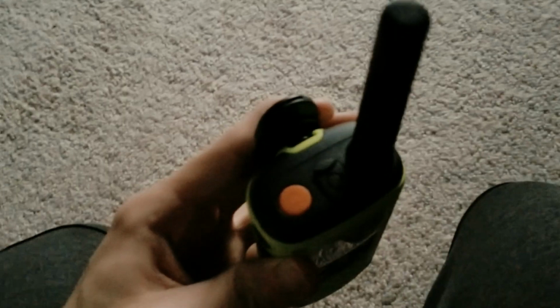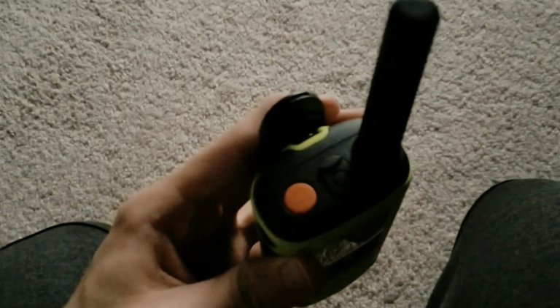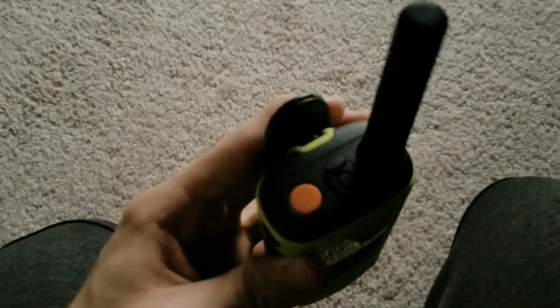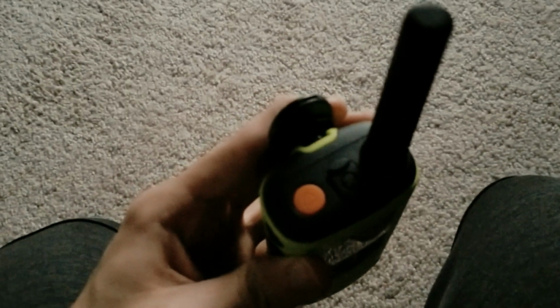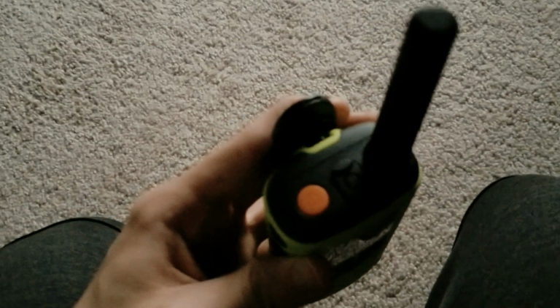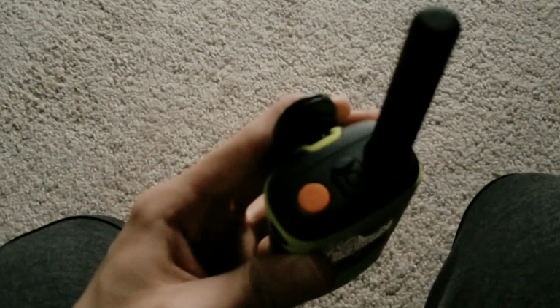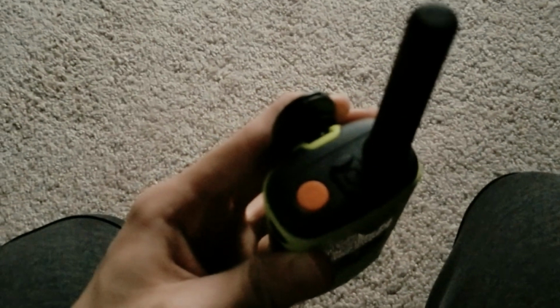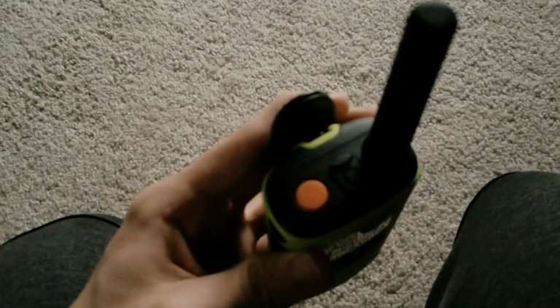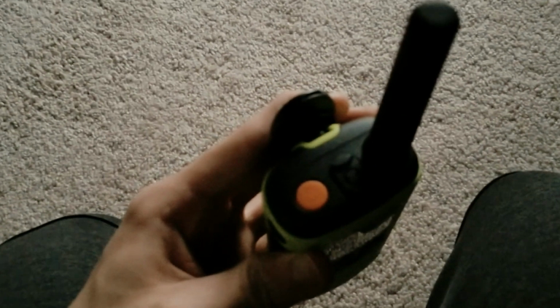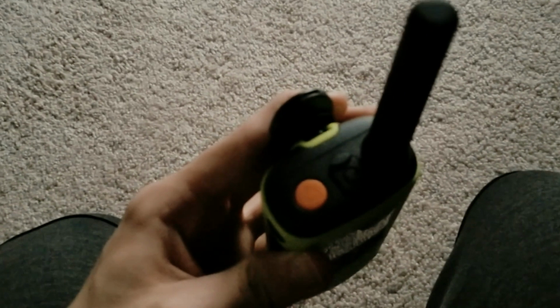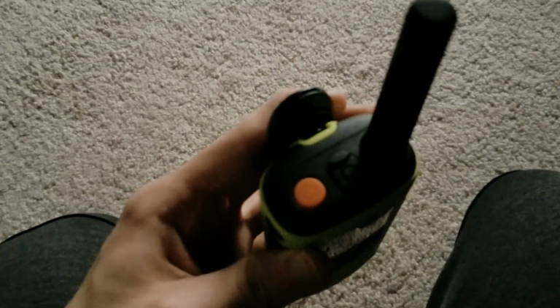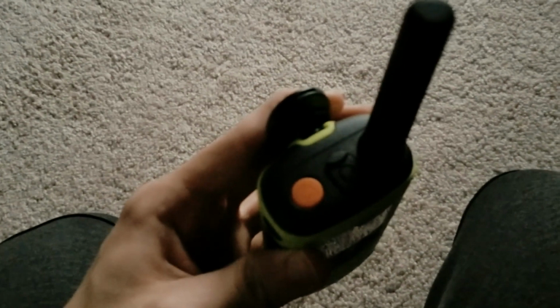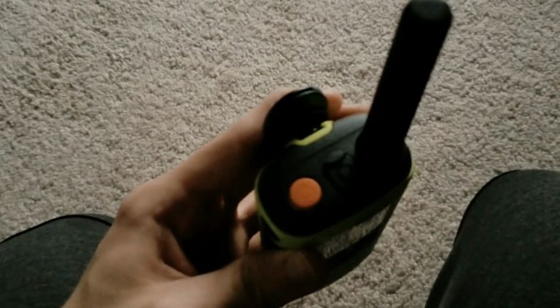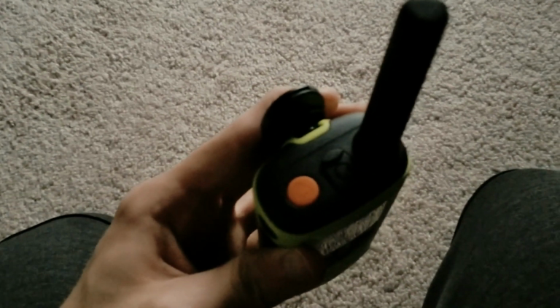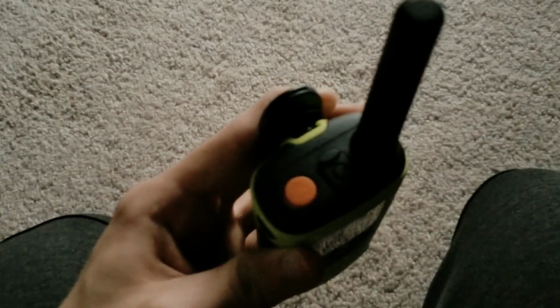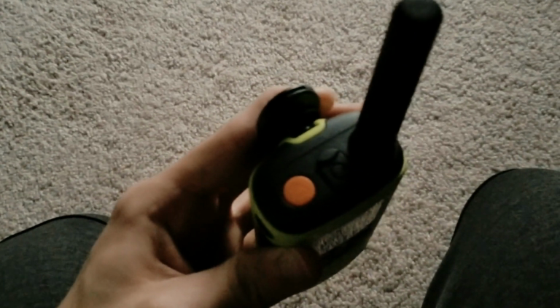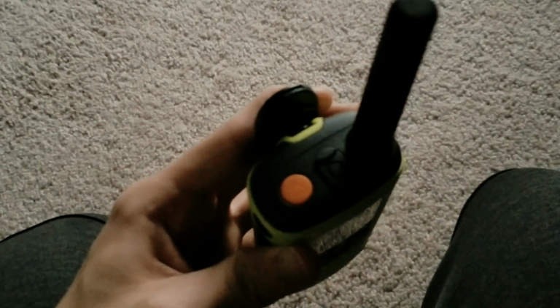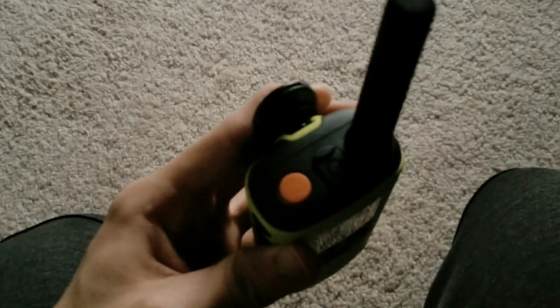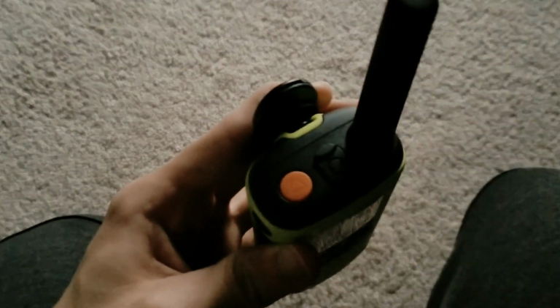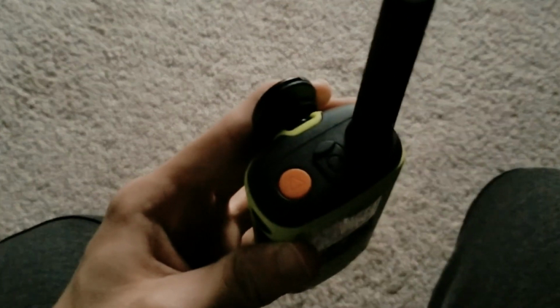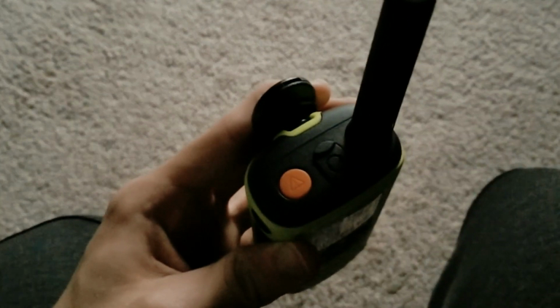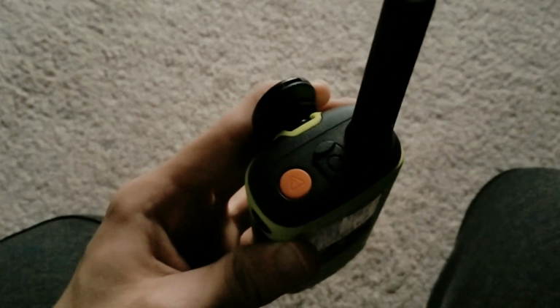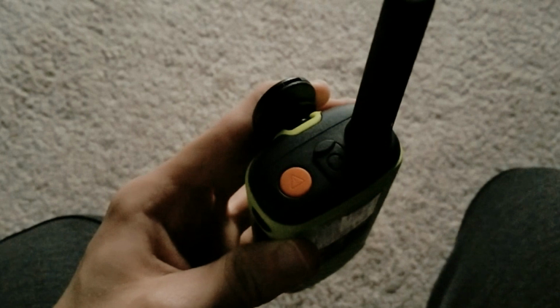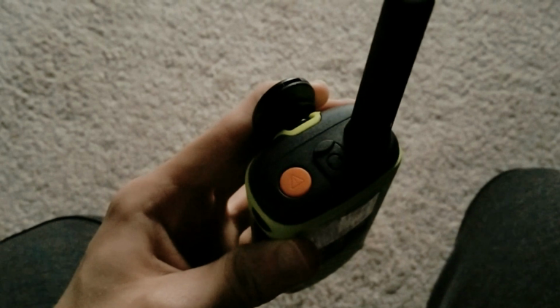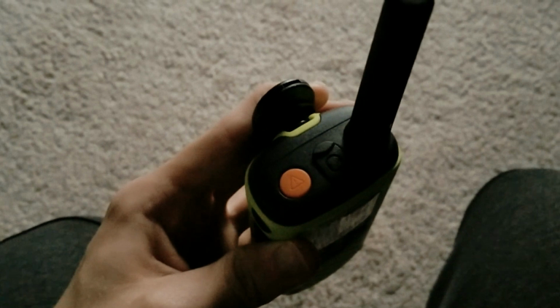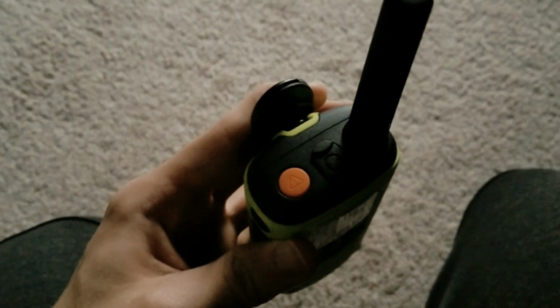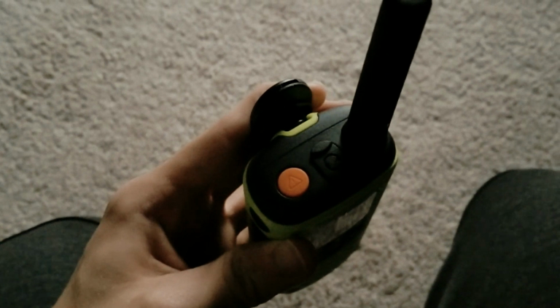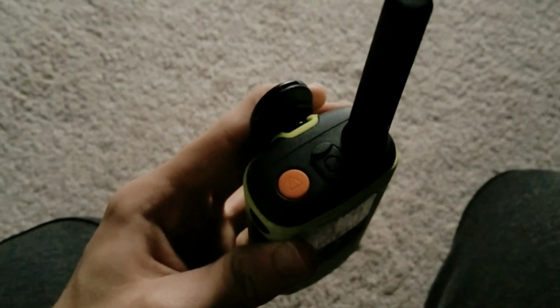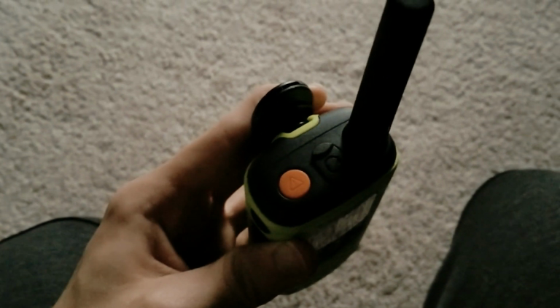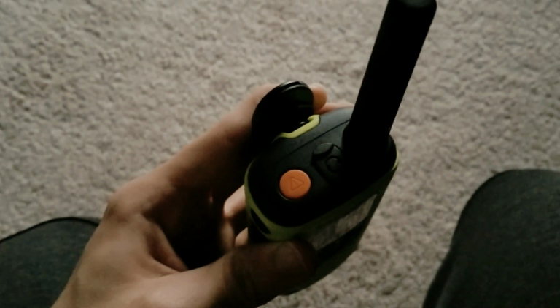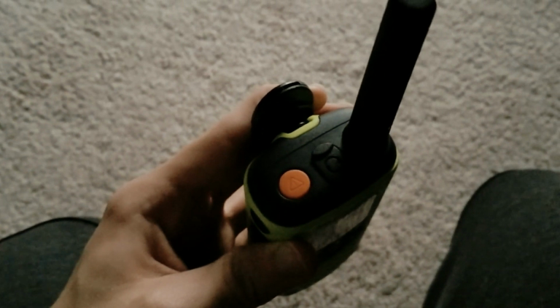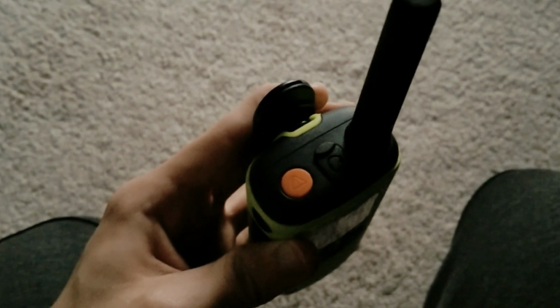The price may seem a bit higher than the other items on this list, but it's worth every penny because it works better and lasts longer.